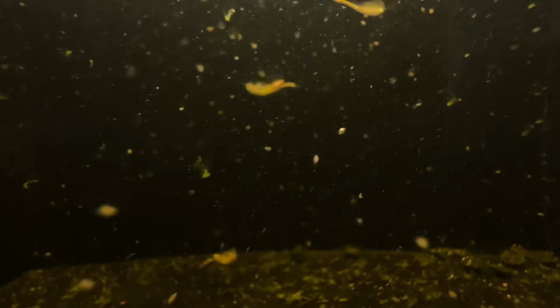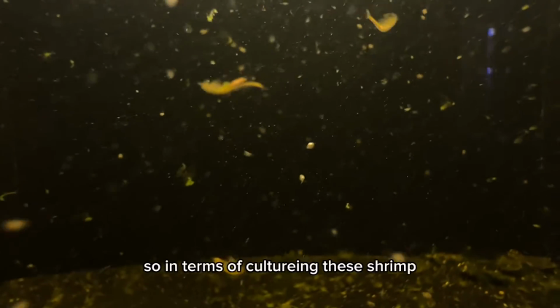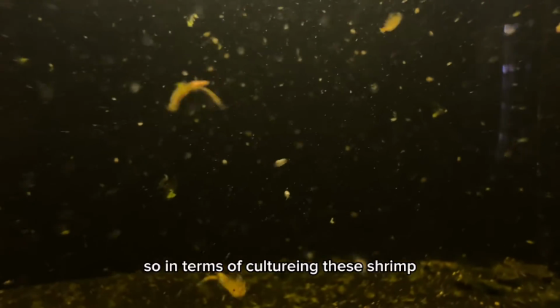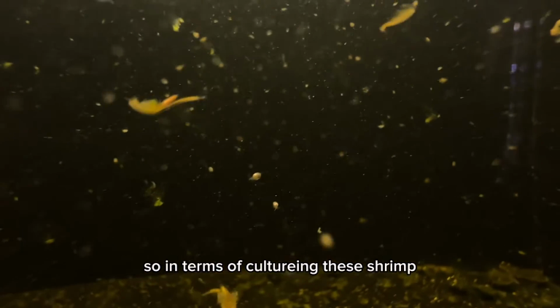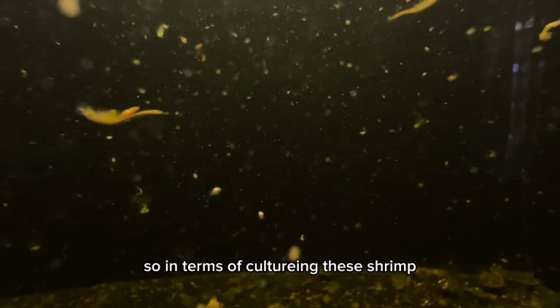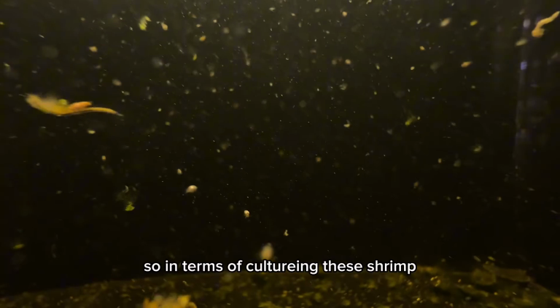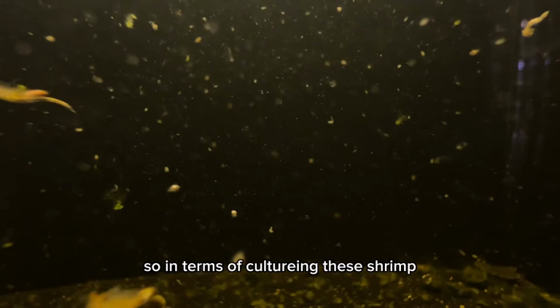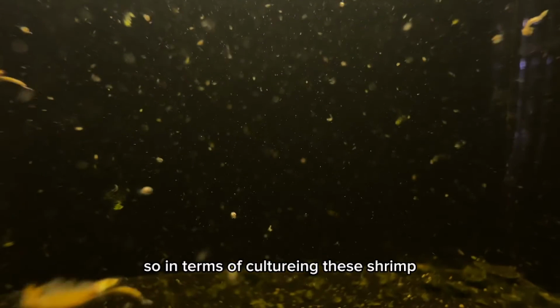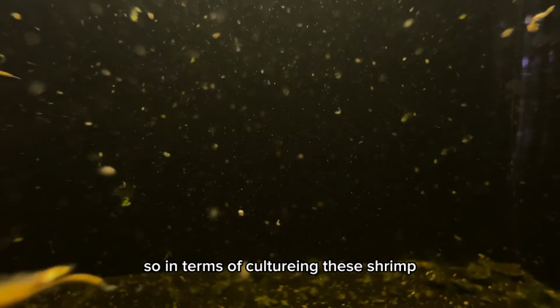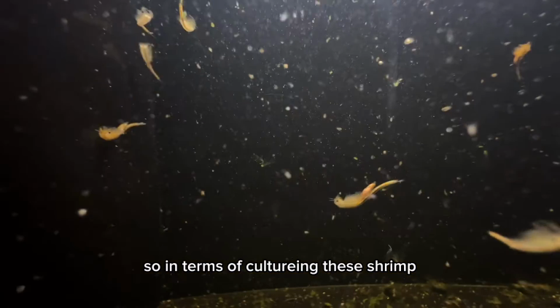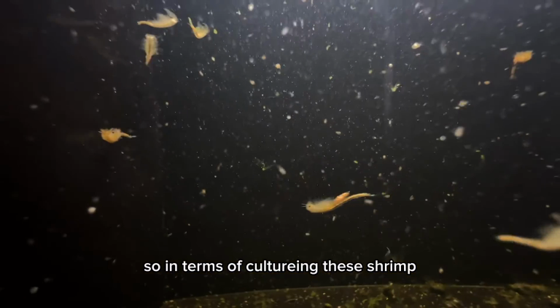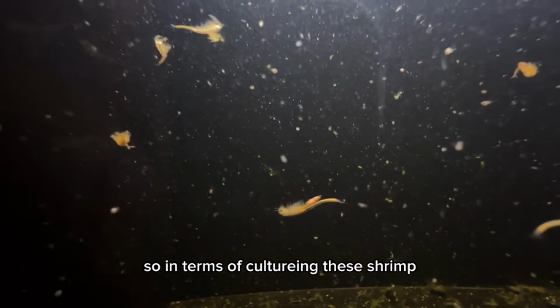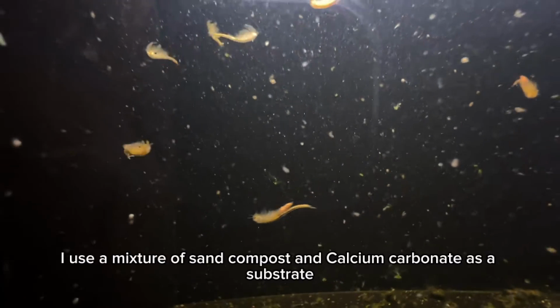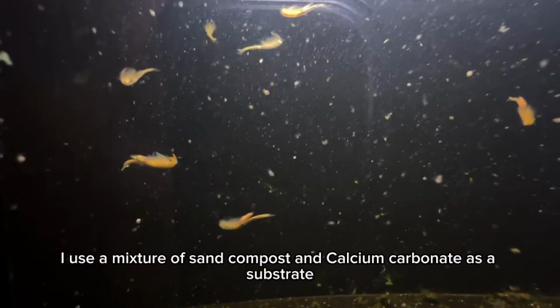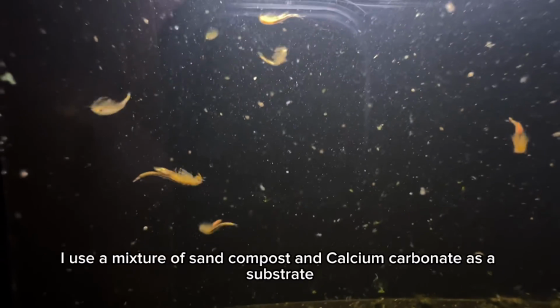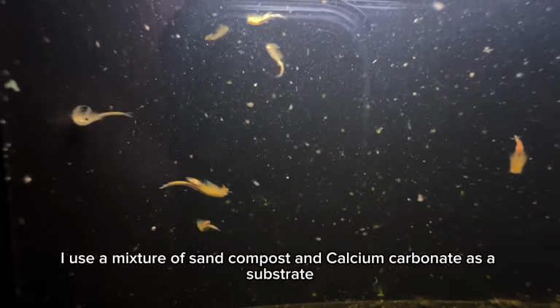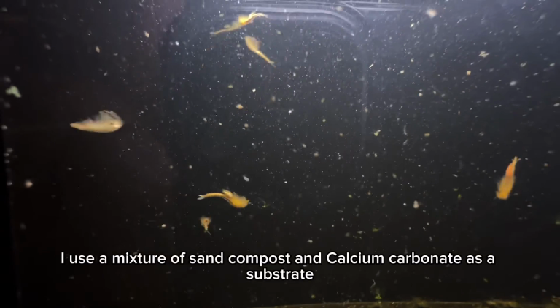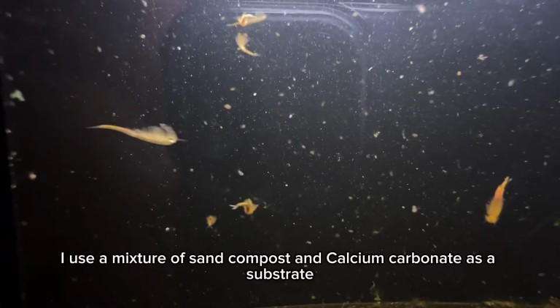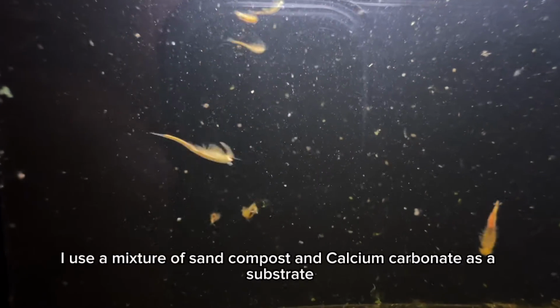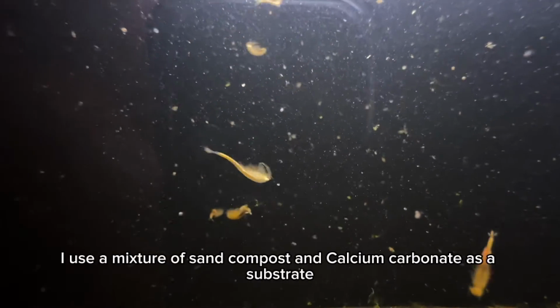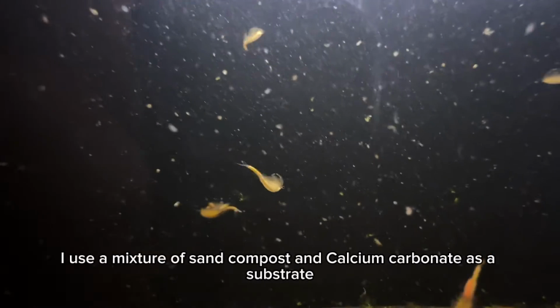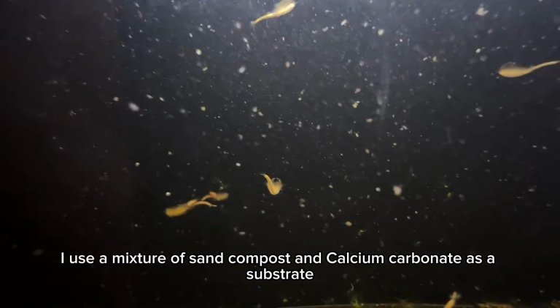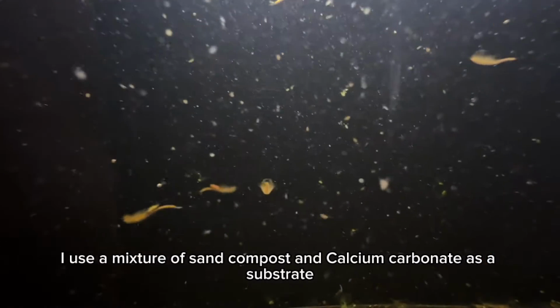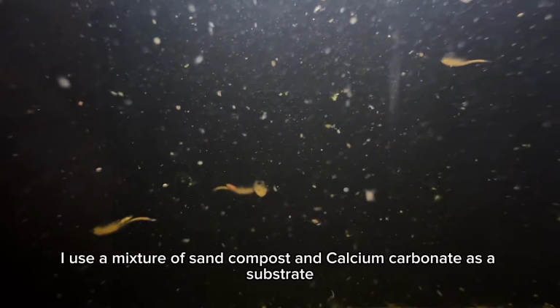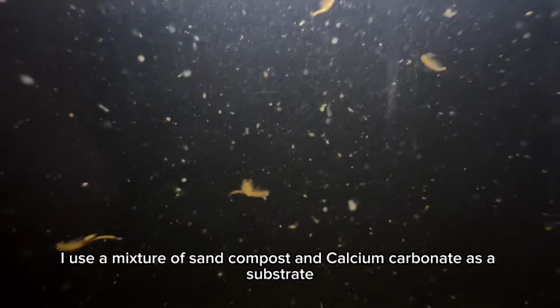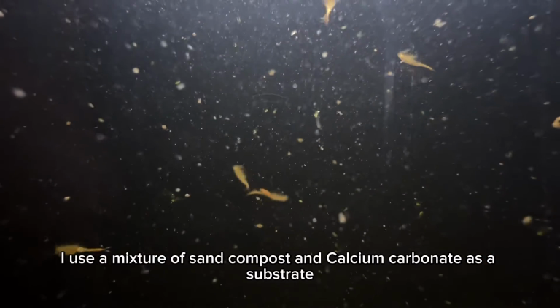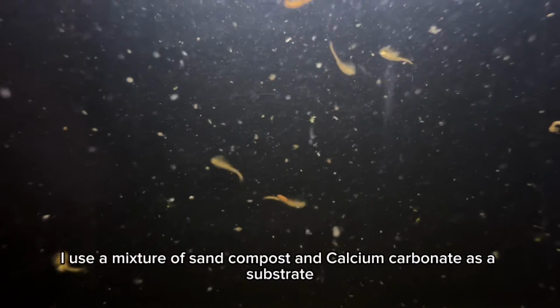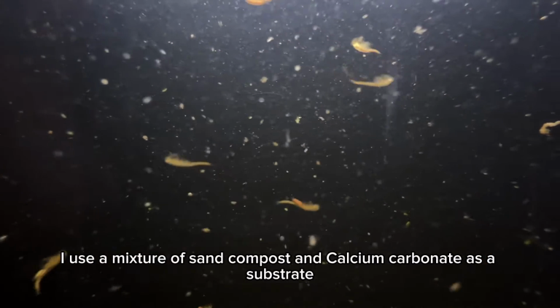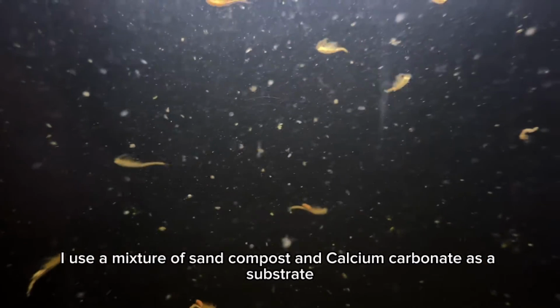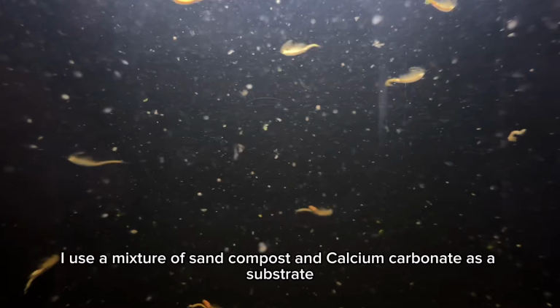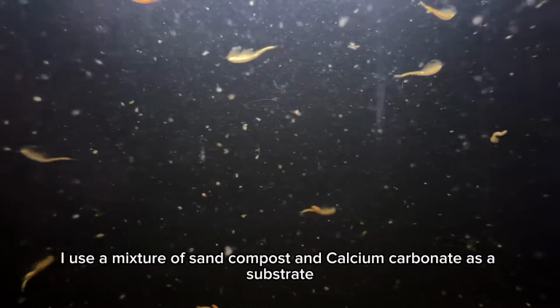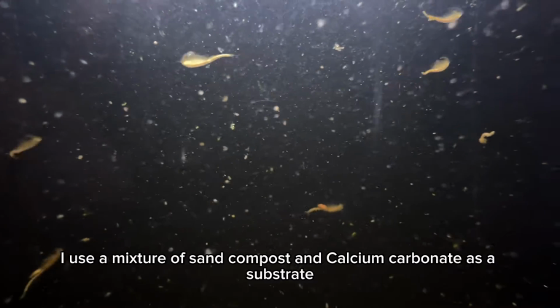In terms of culturing these shrimp, I use a mixture of sand, compost, and calcium carbonate as a substrate.